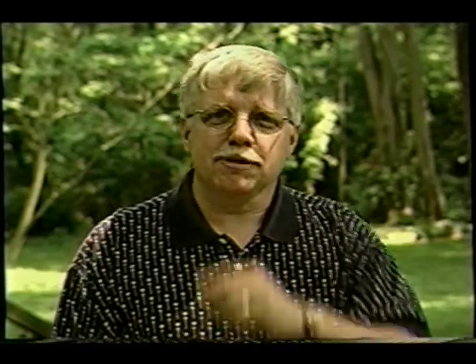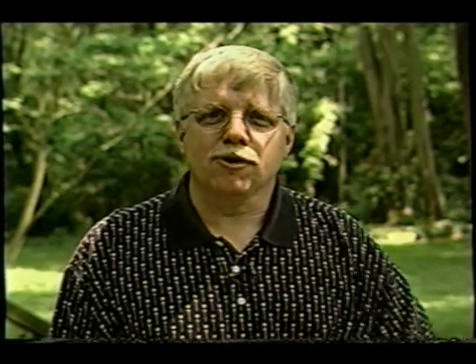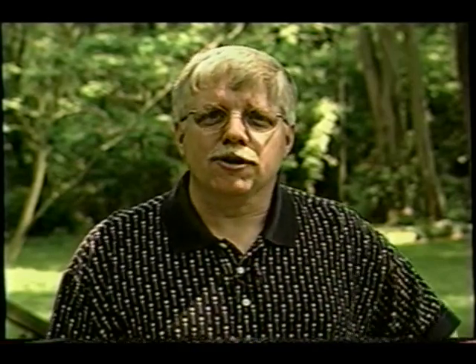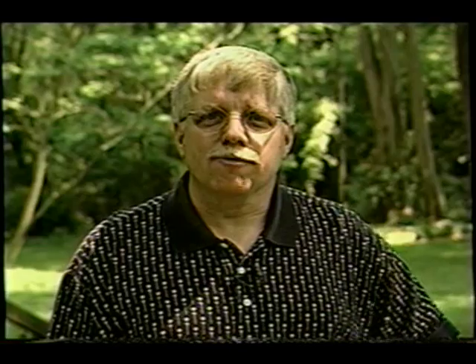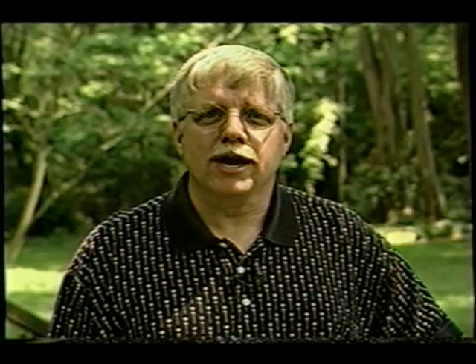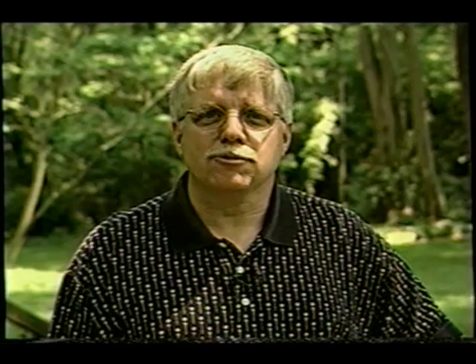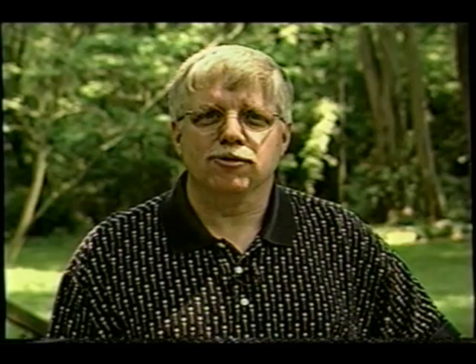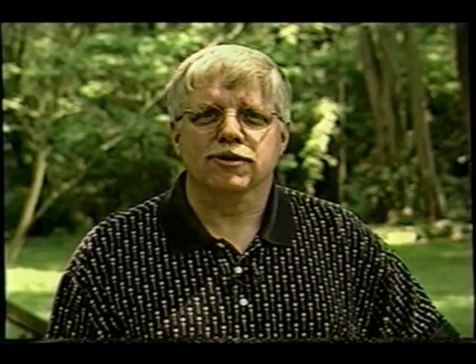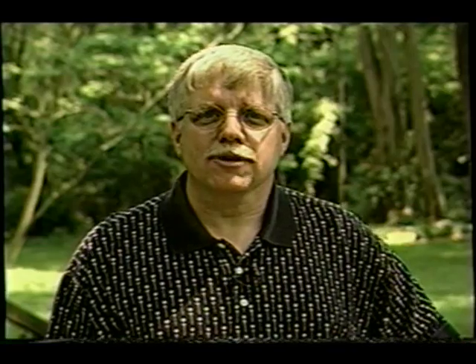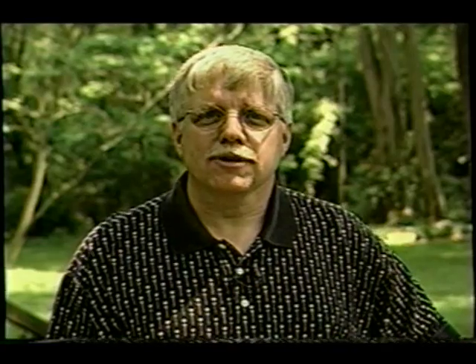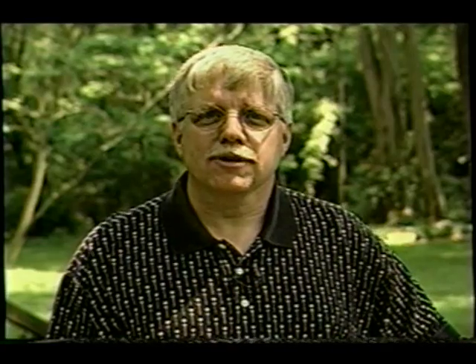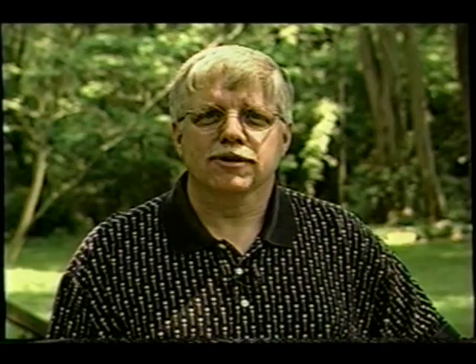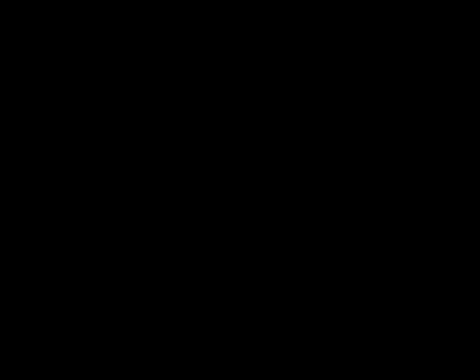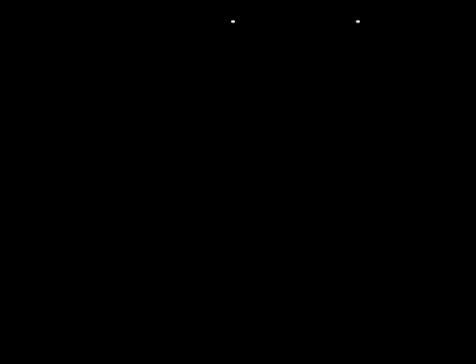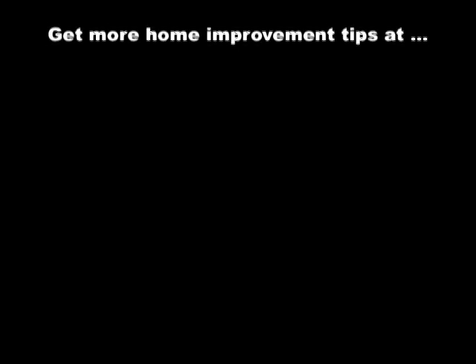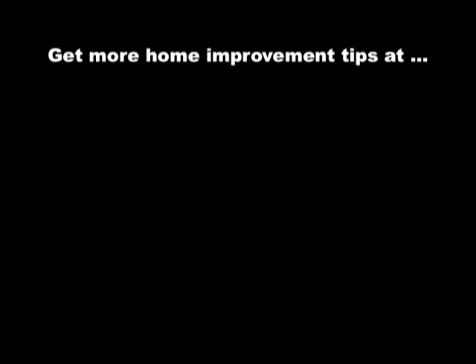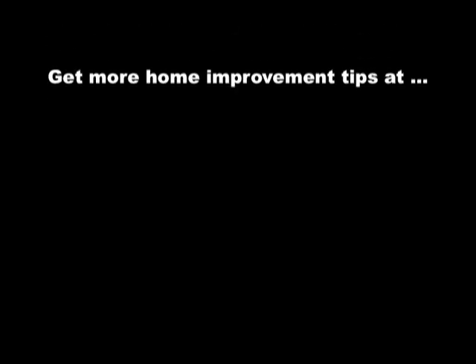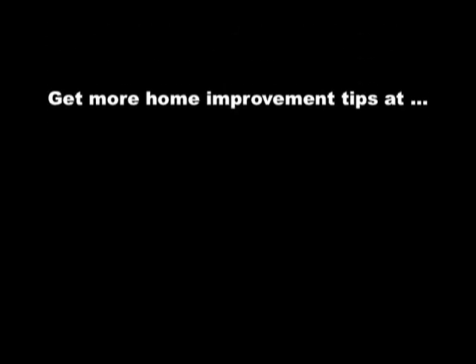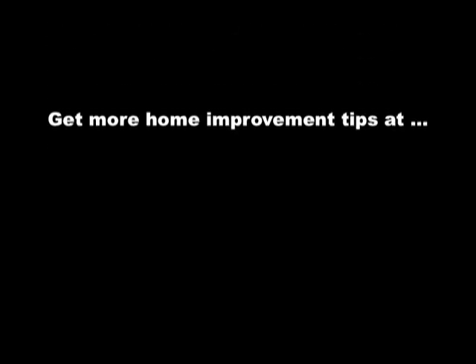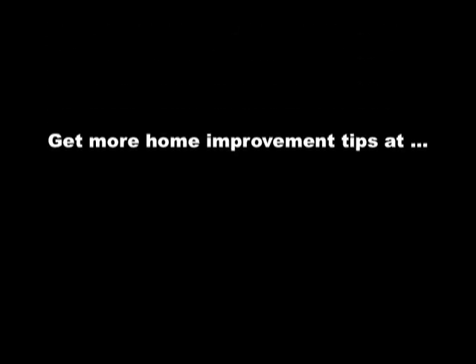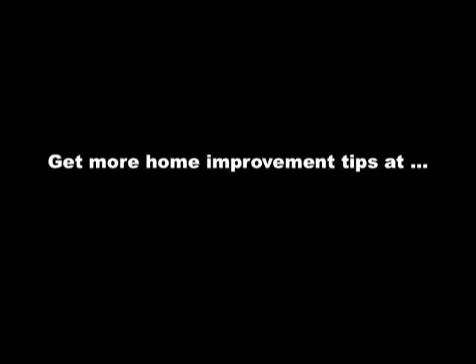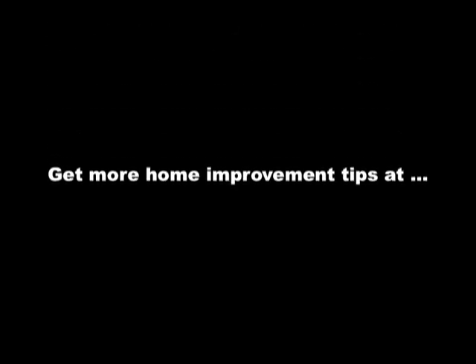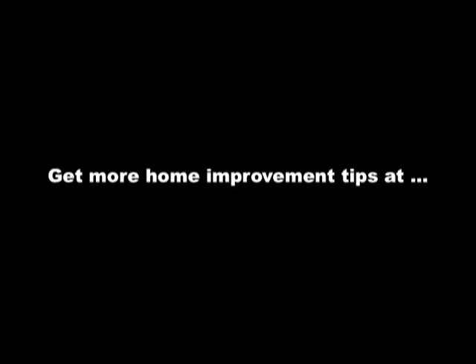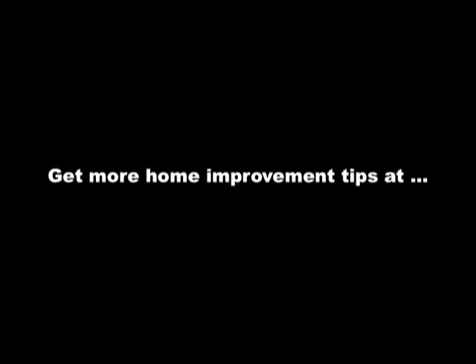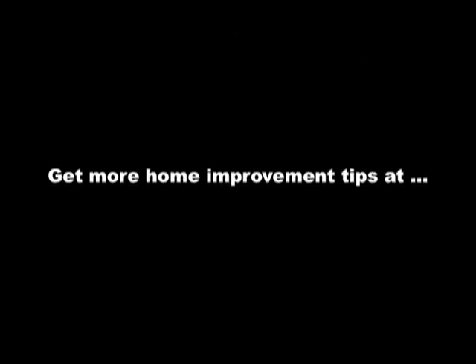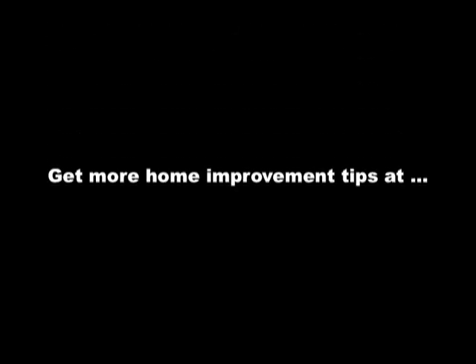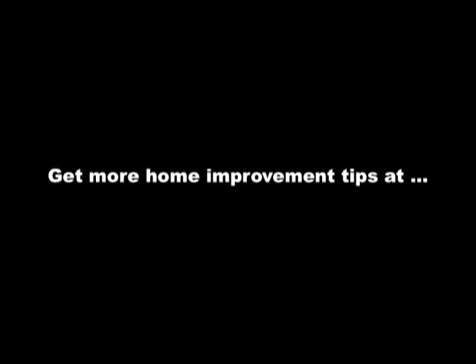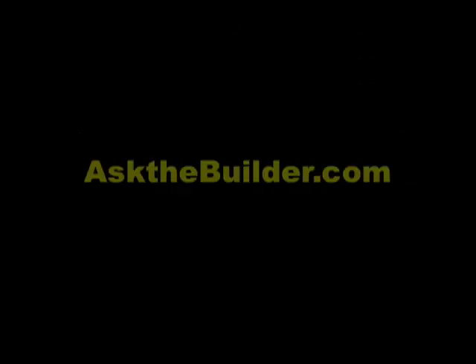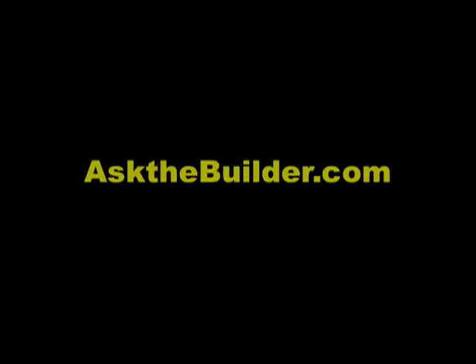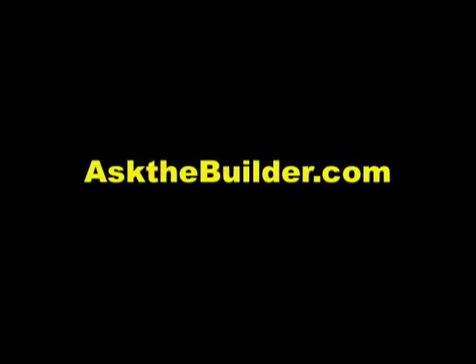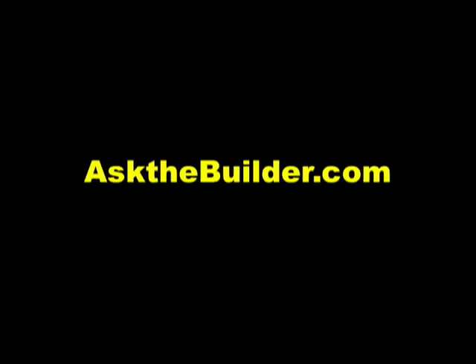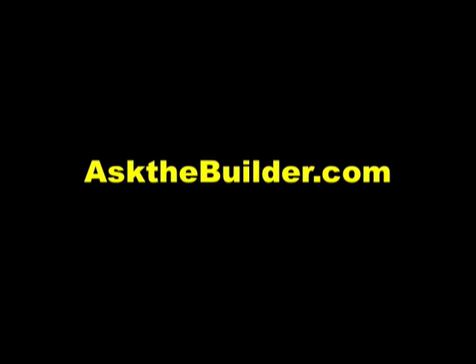I'm Tim Carter for Ask the Builder. If you want to discover more home improvement tips, go to askthebuilder.com.